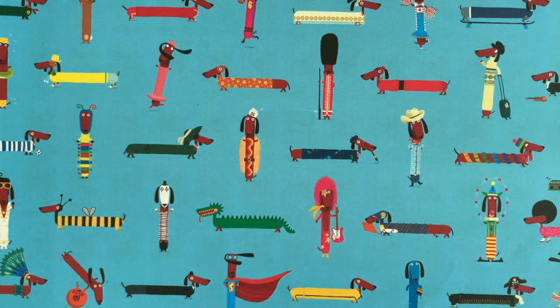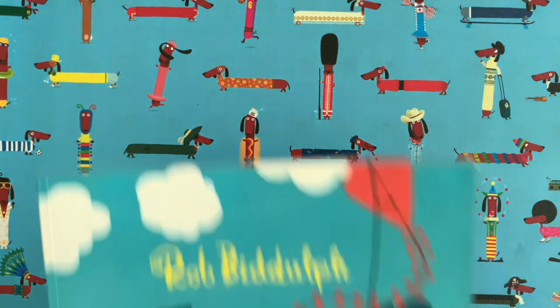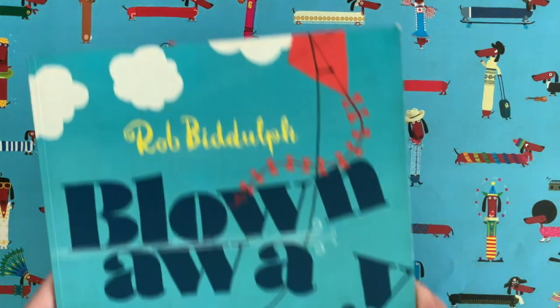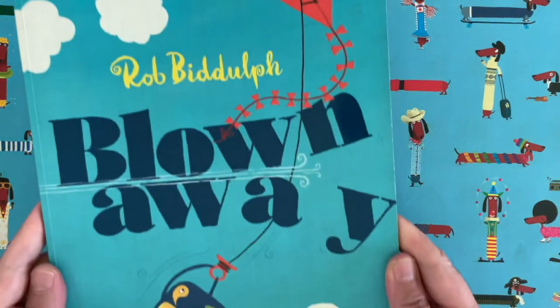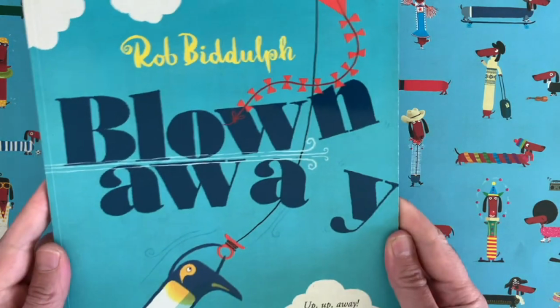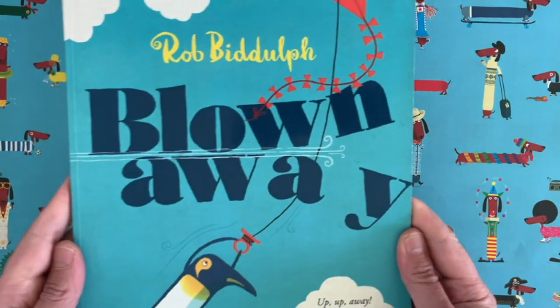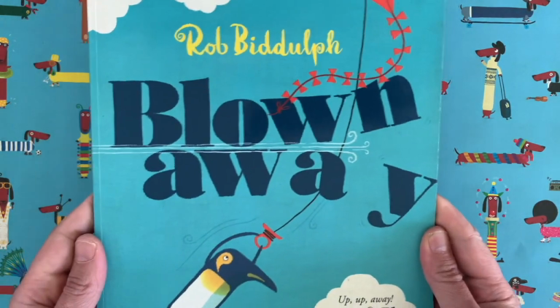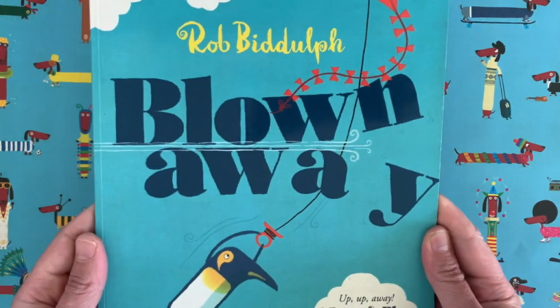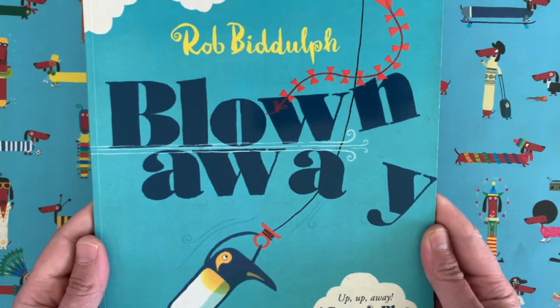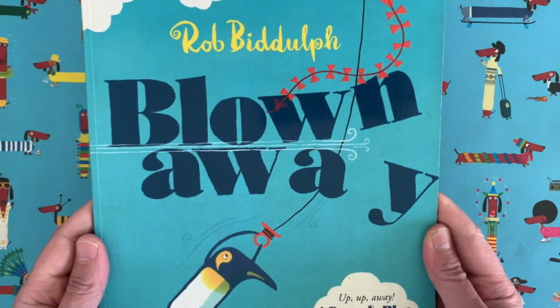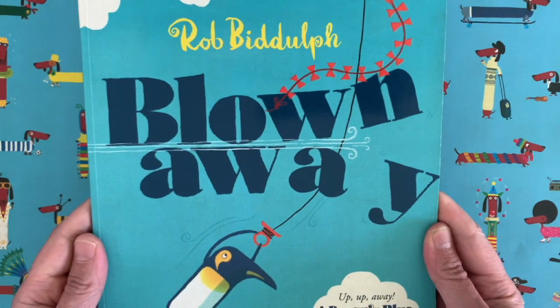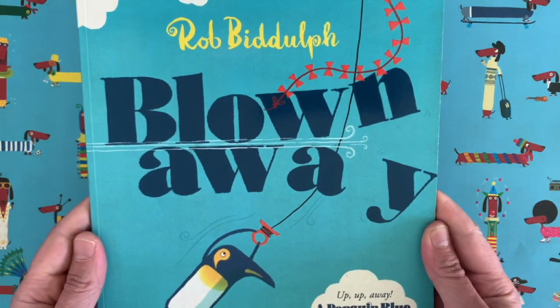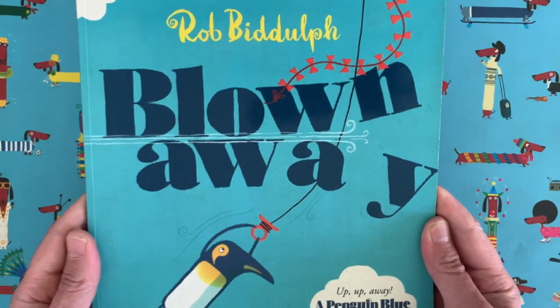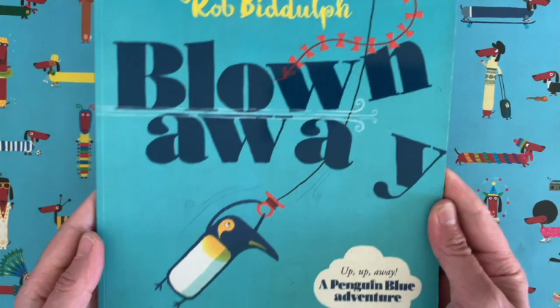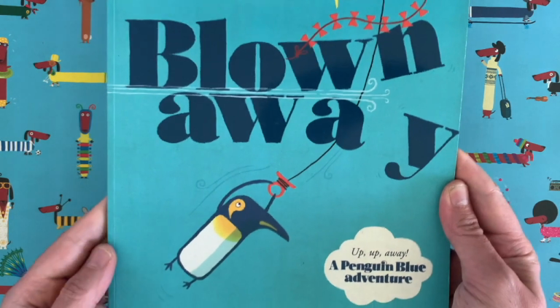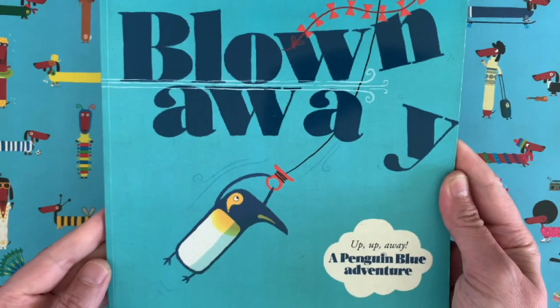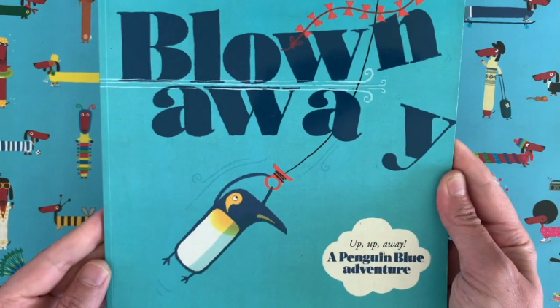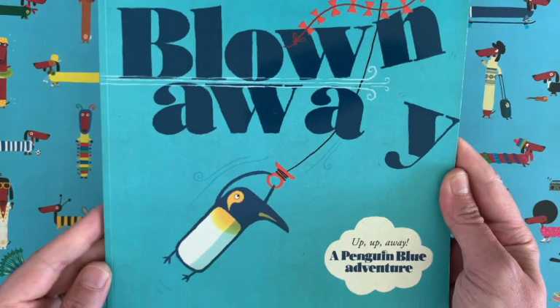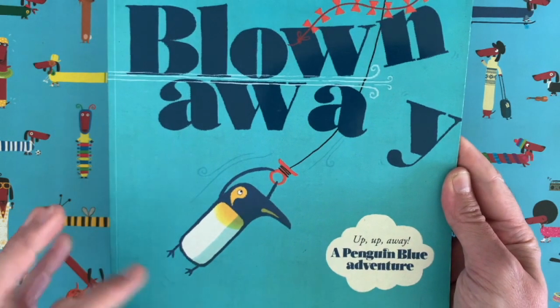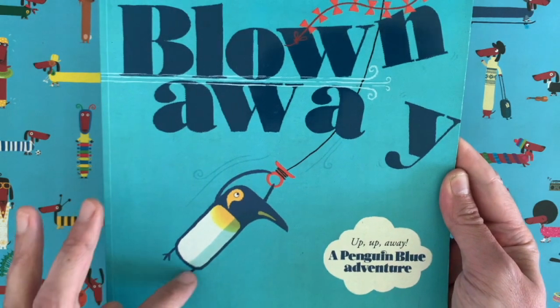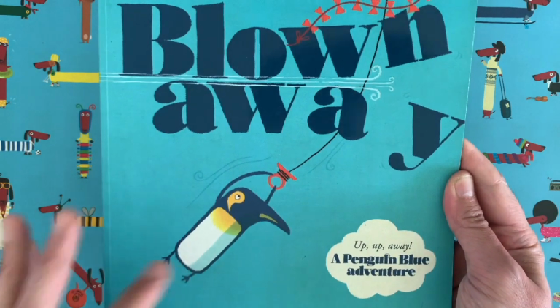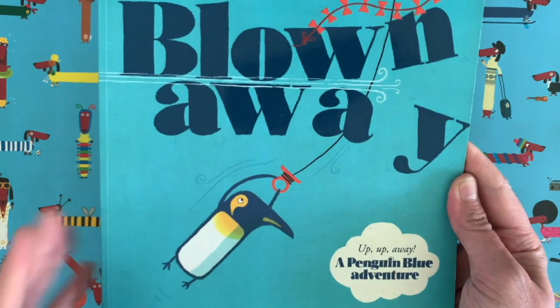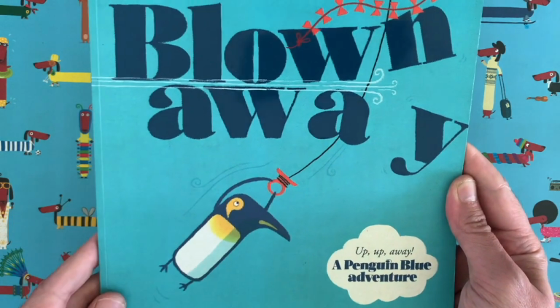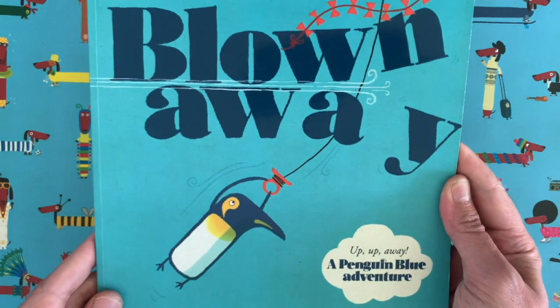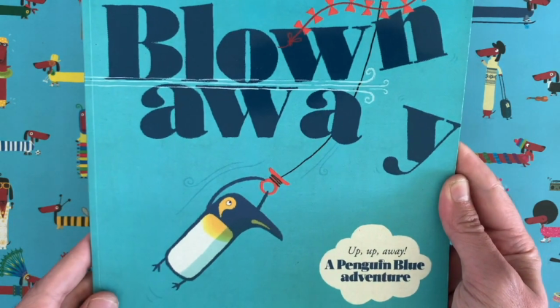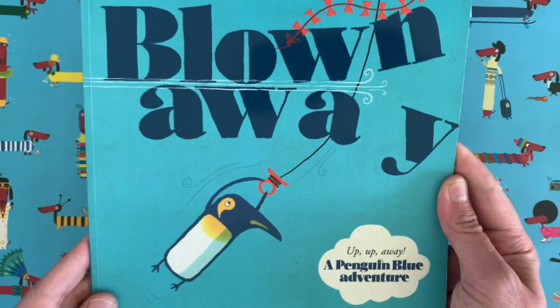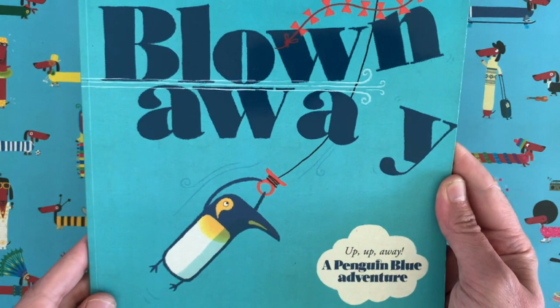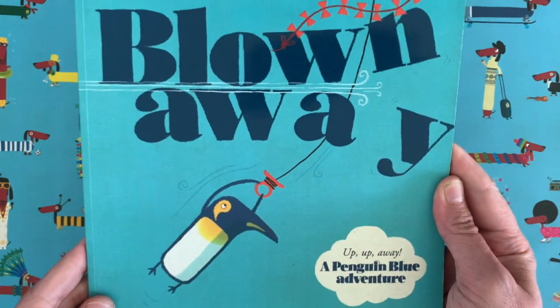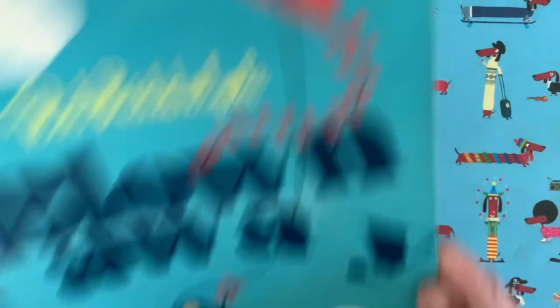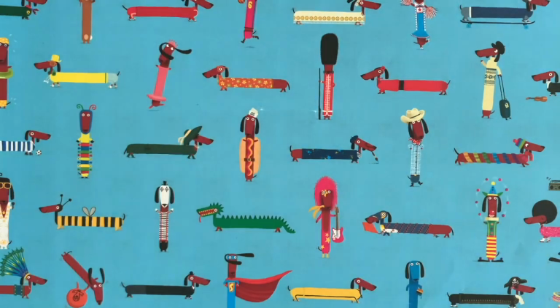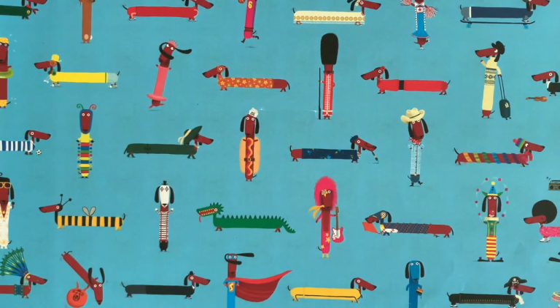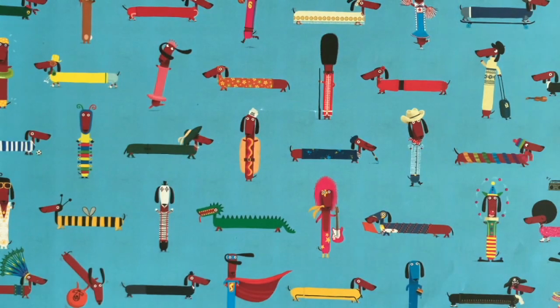Maybe you've seen this one — it's called Blown Away, all about a penguin who loses his kite on a very windy day.